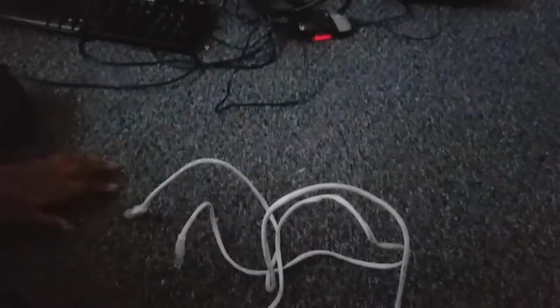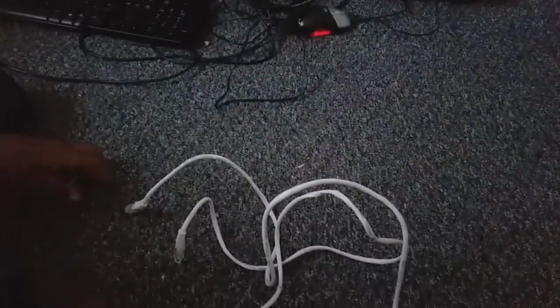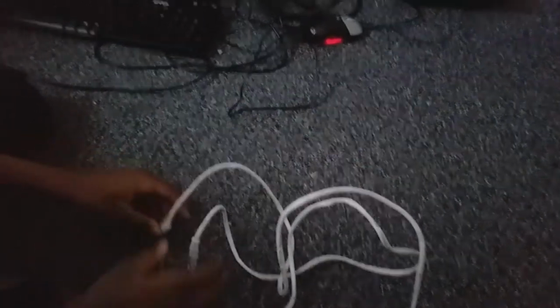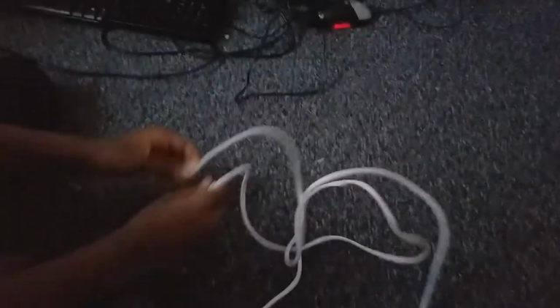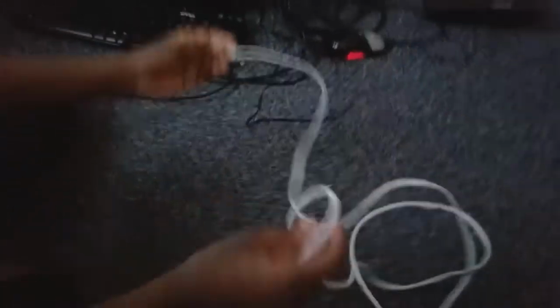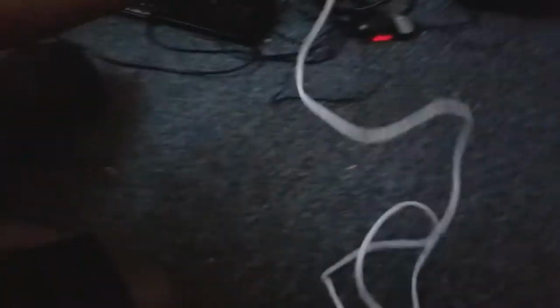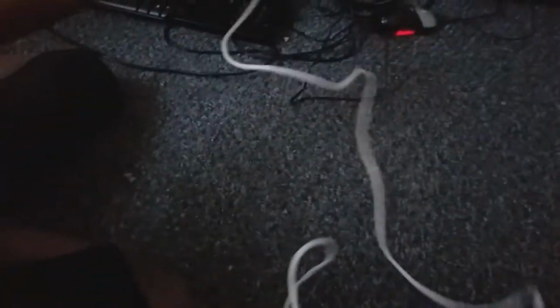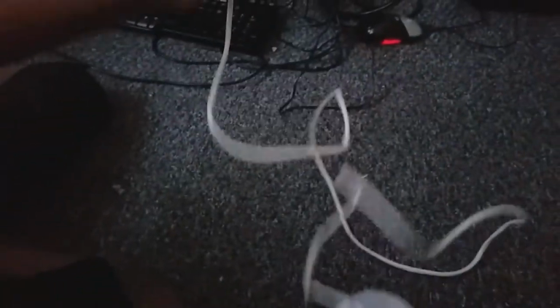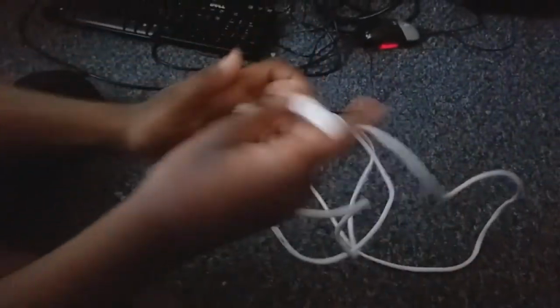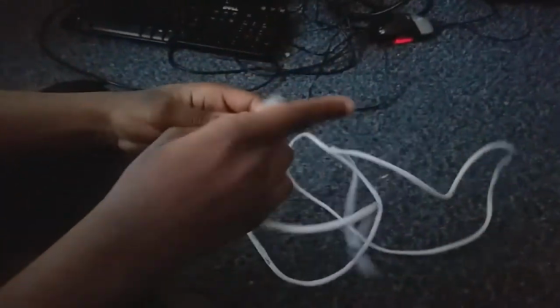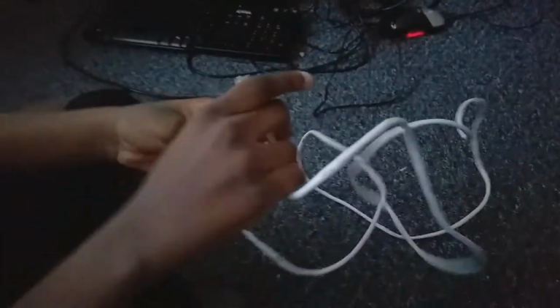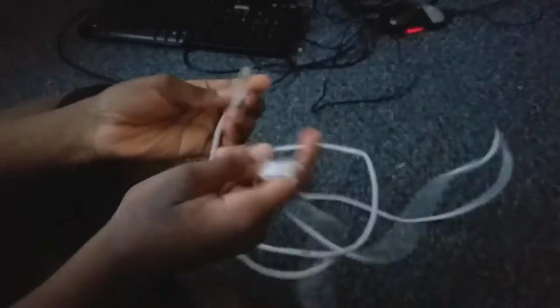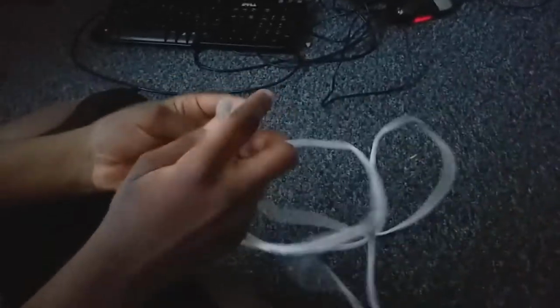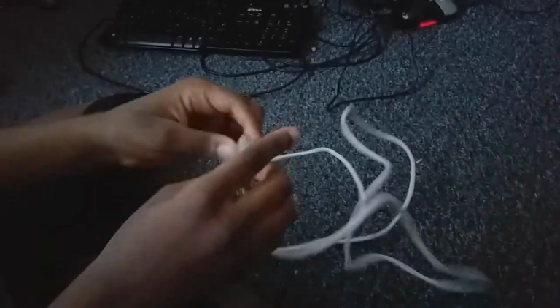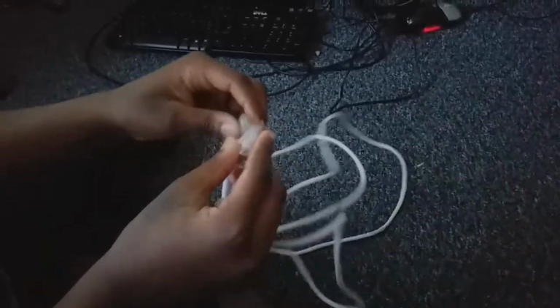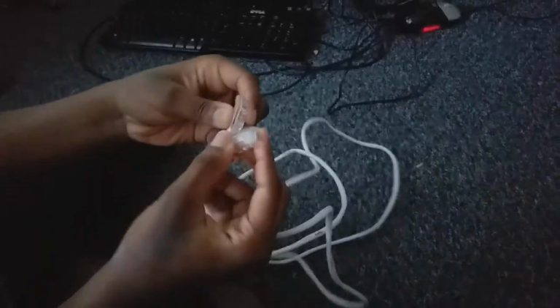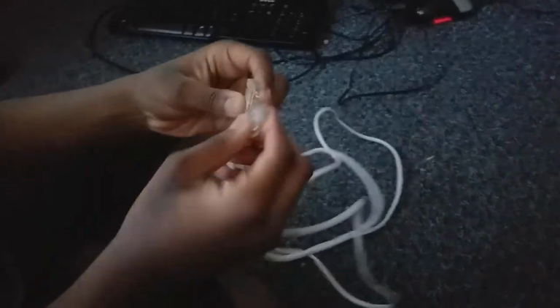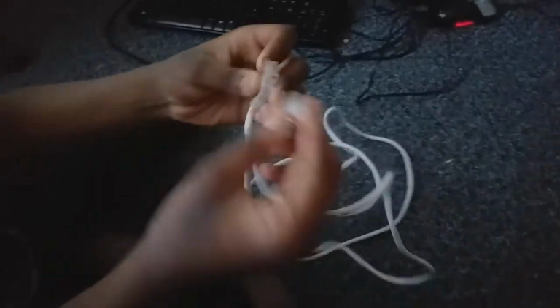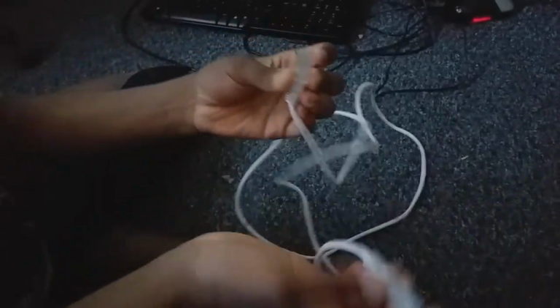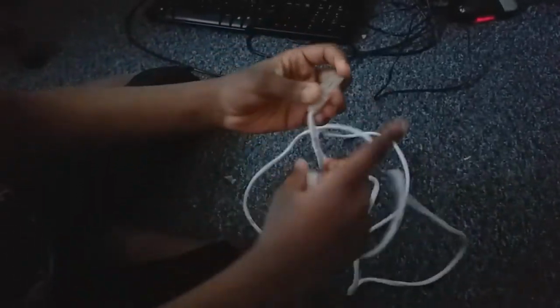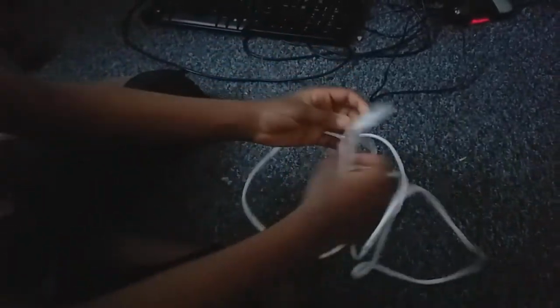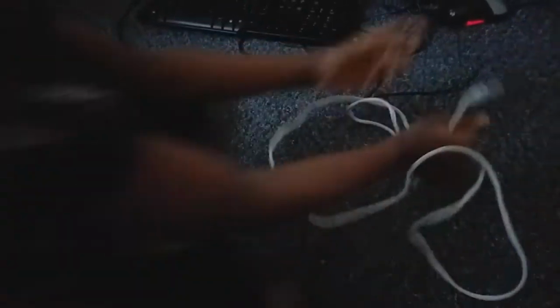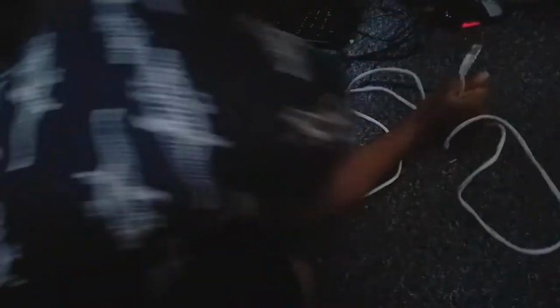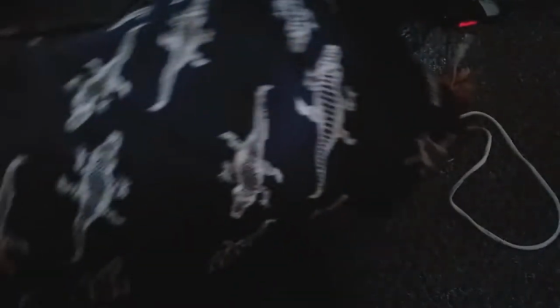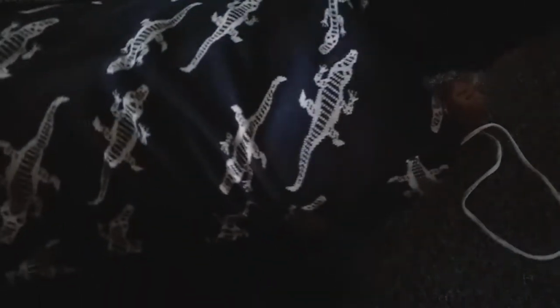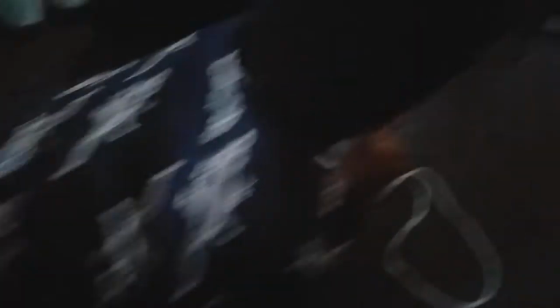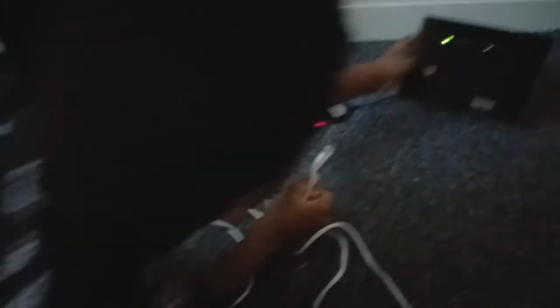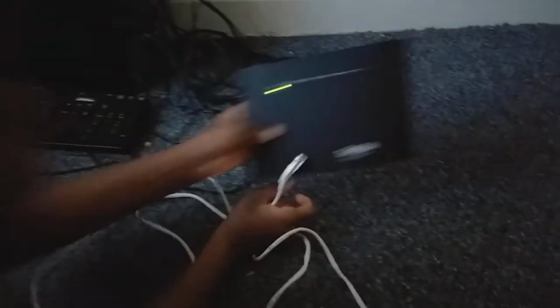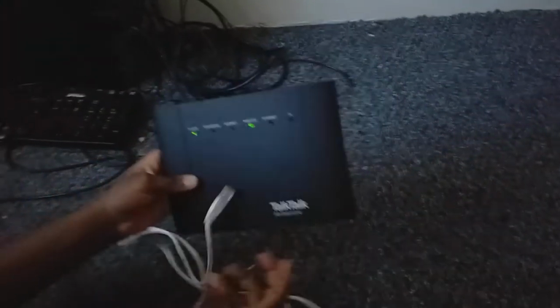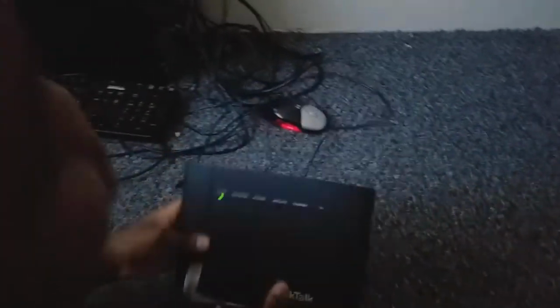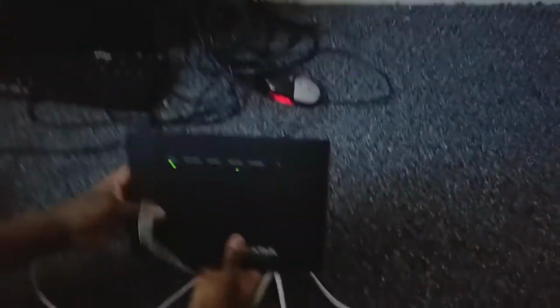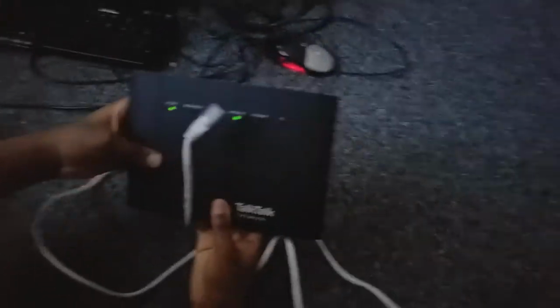This is my spare router, this is one of my Ethernet cables, and this is my own router — it's a TP-Link router.